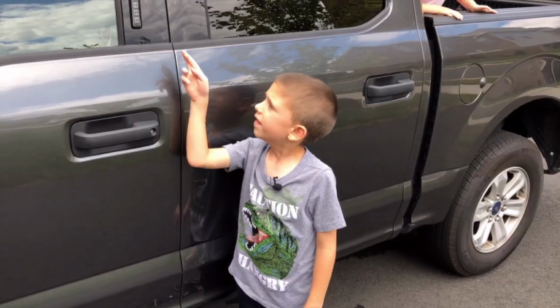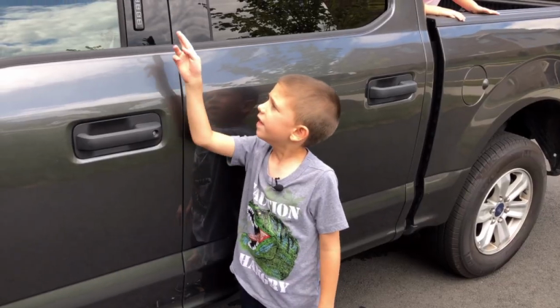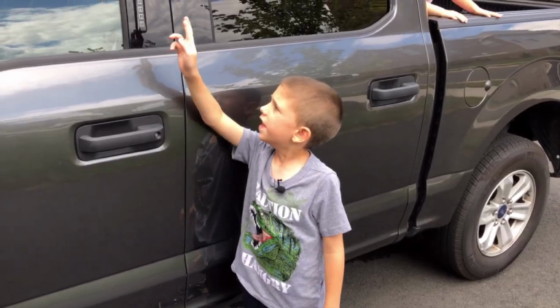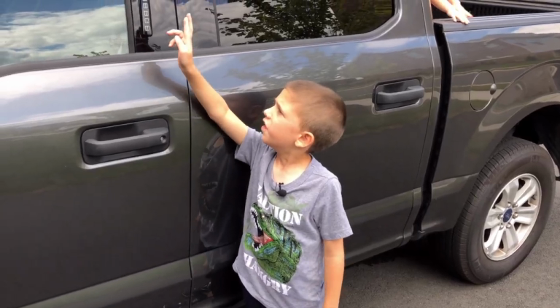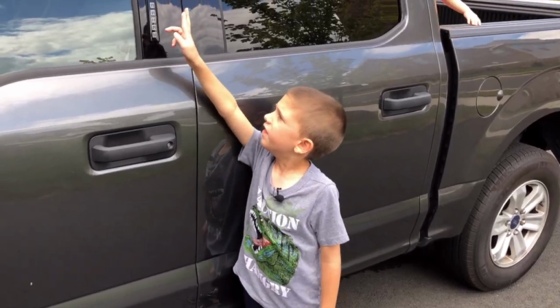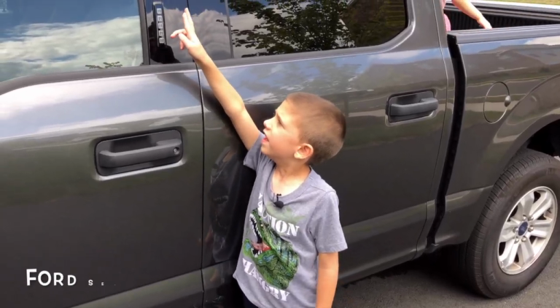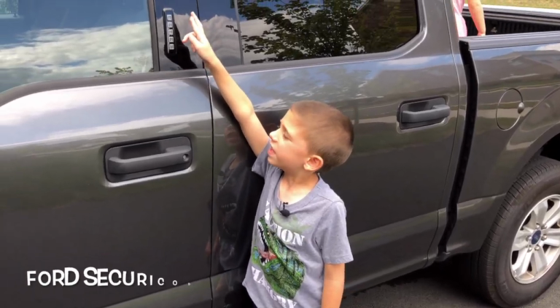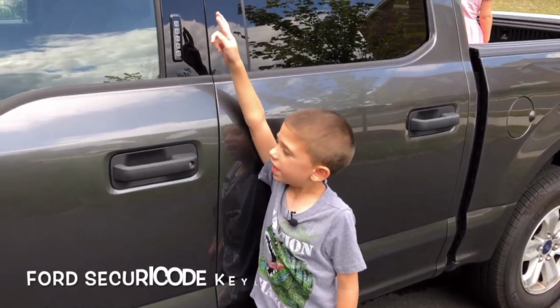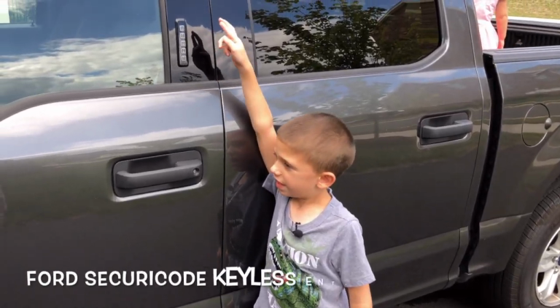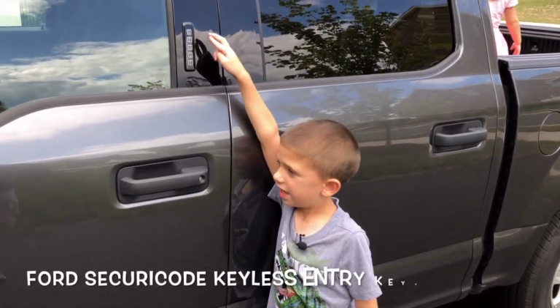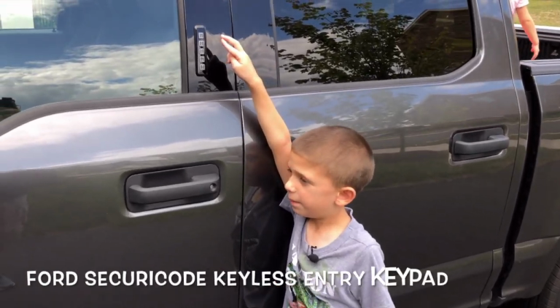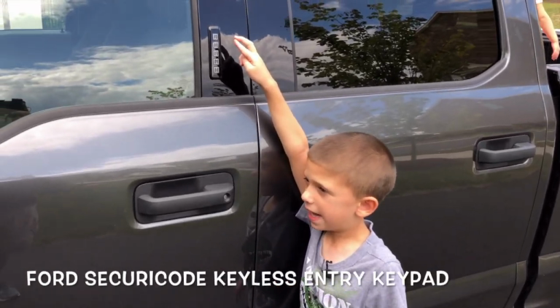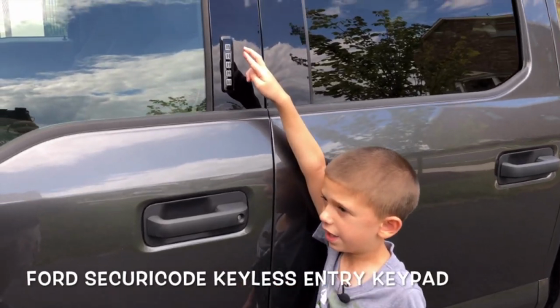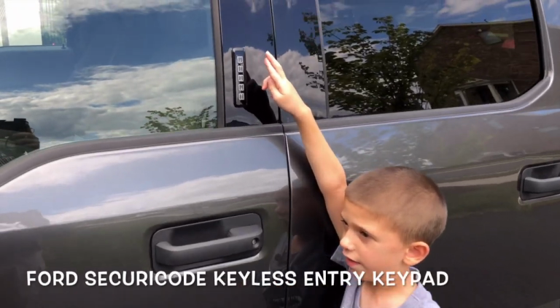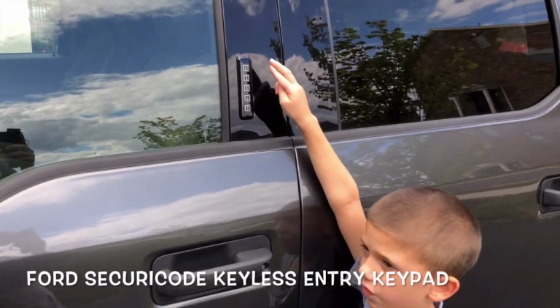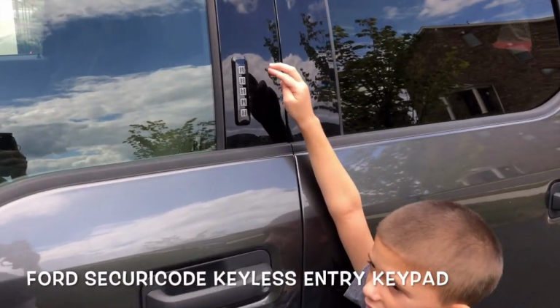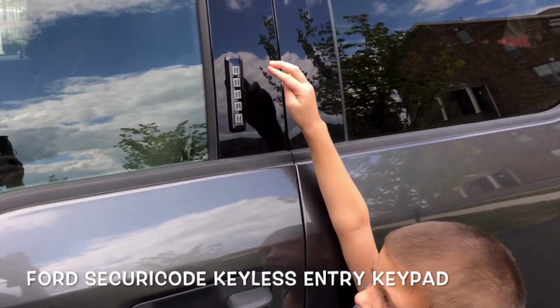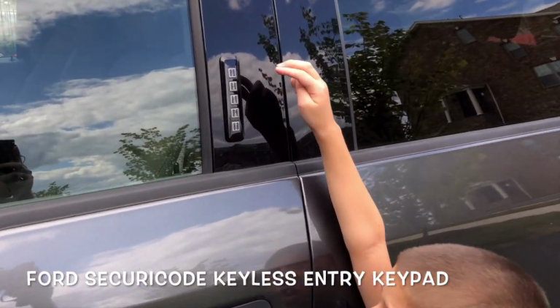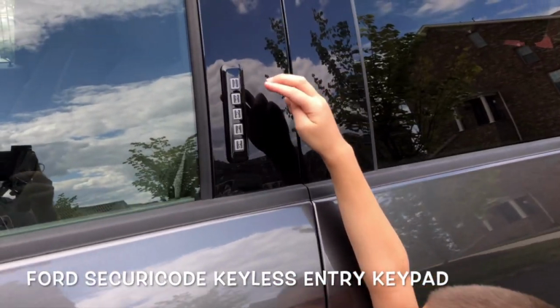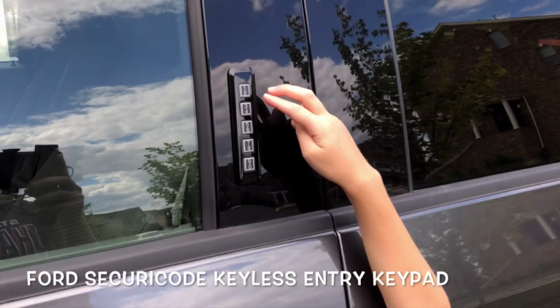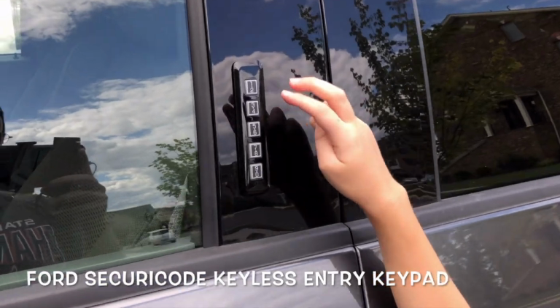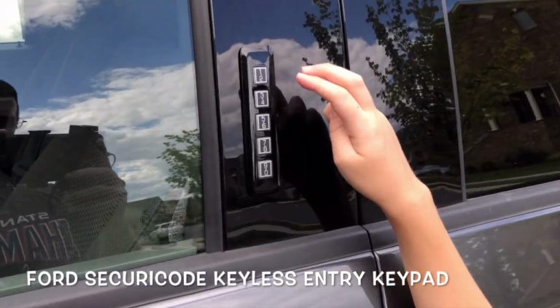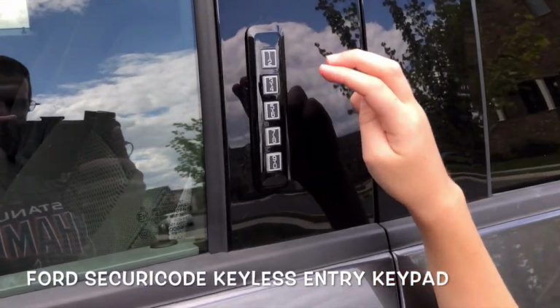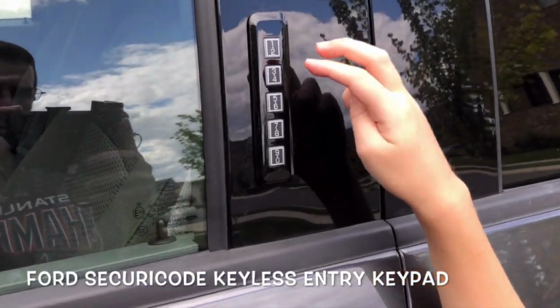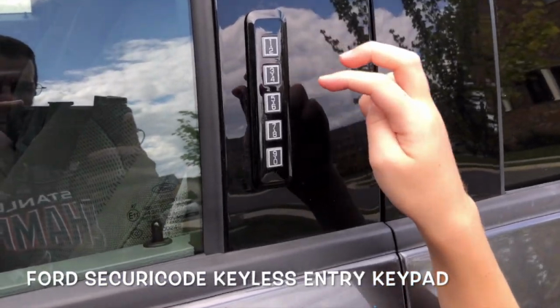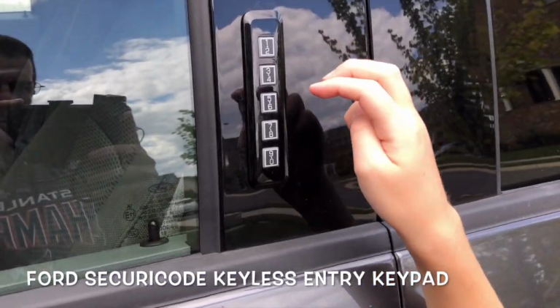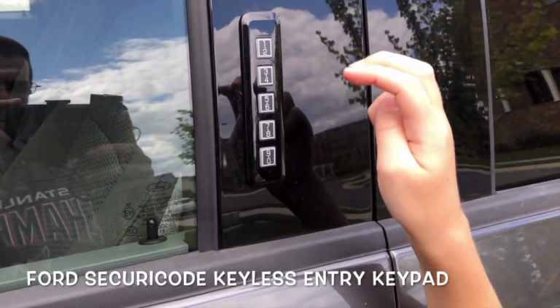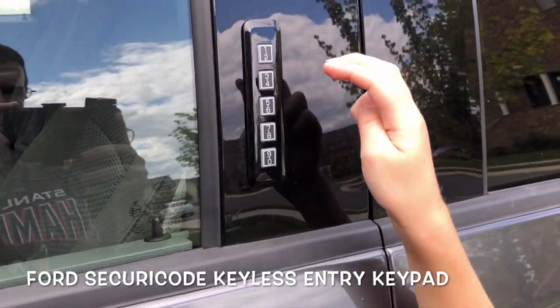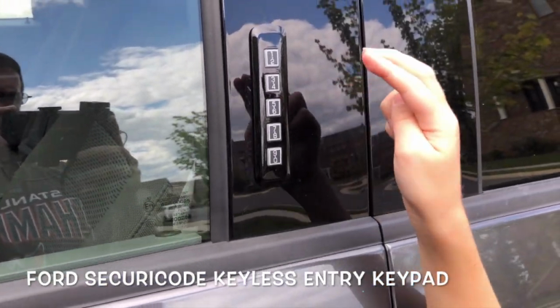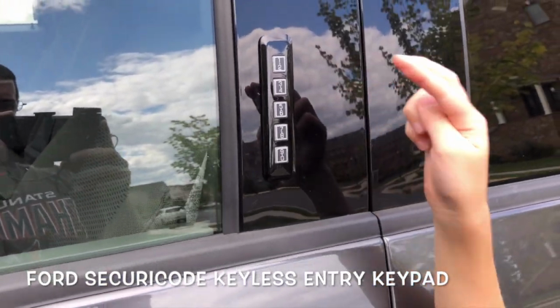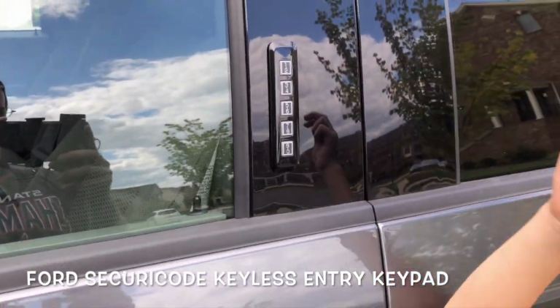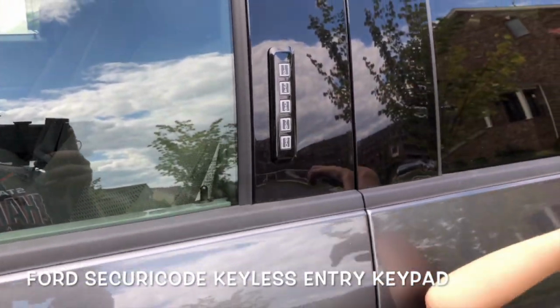This F-150 has a keypad, so if you lock your keys inside the car you can still get in the car.